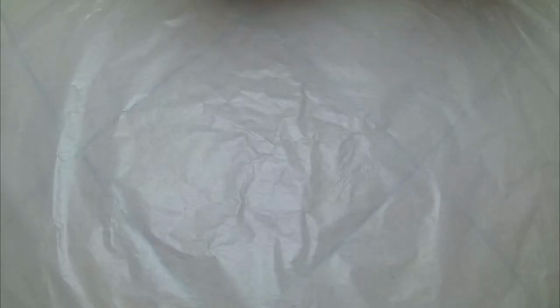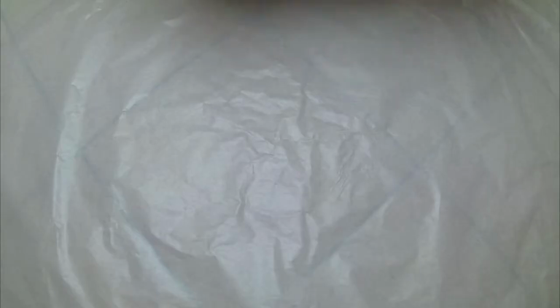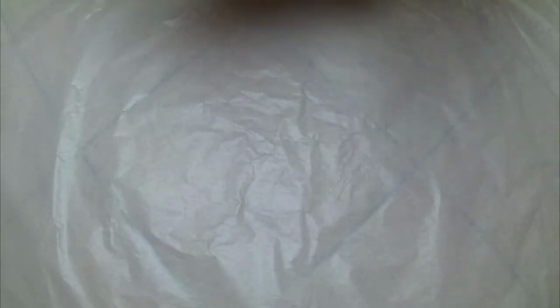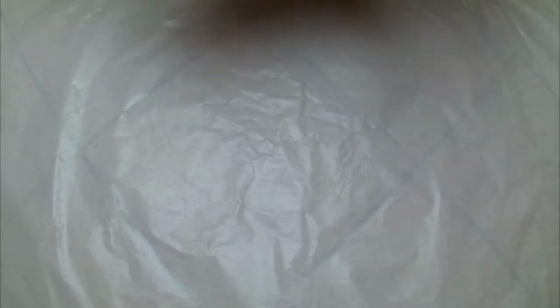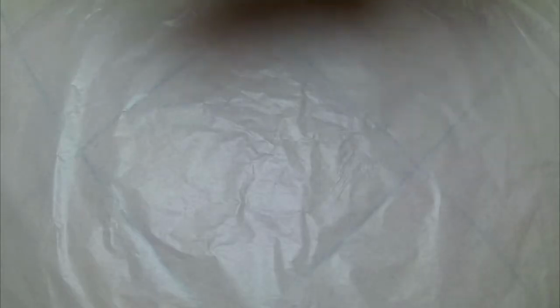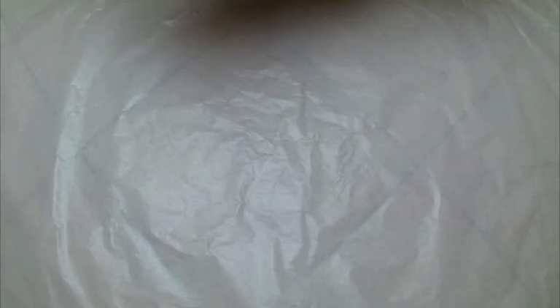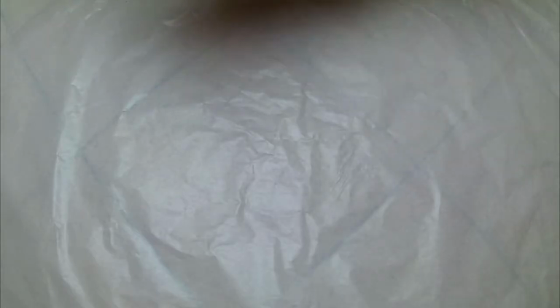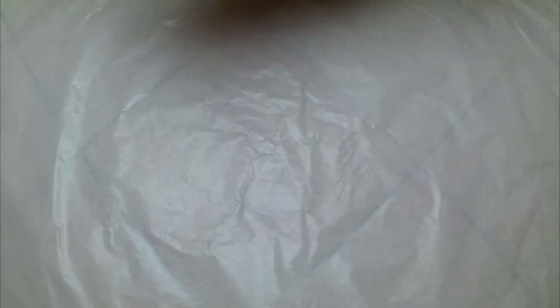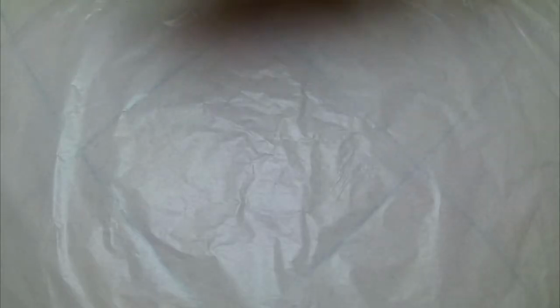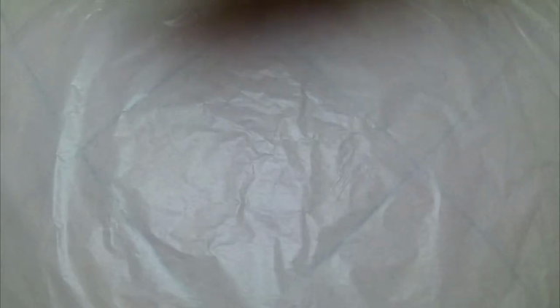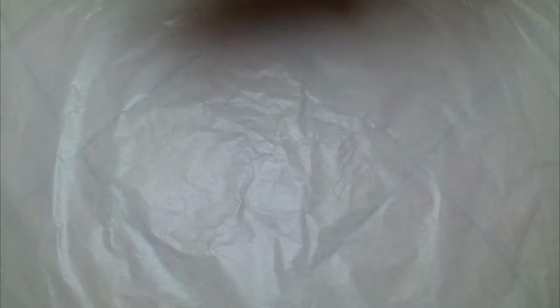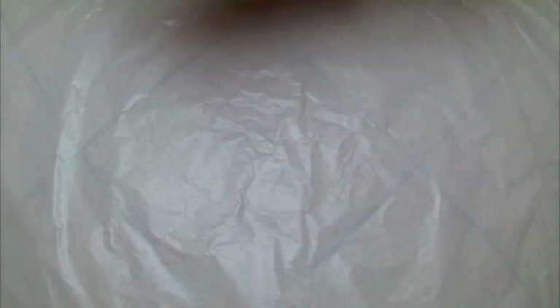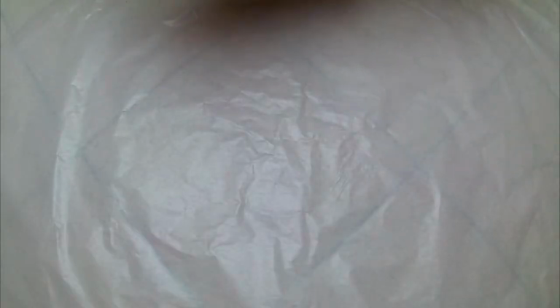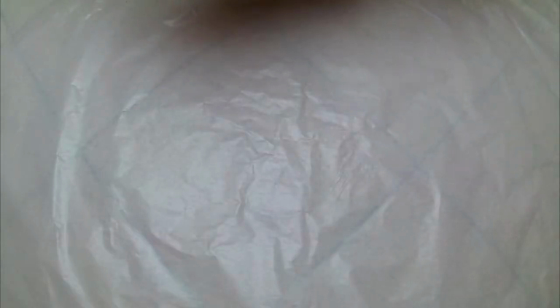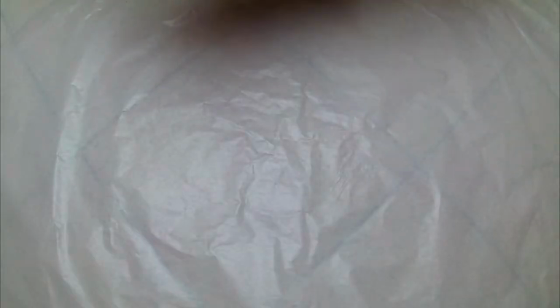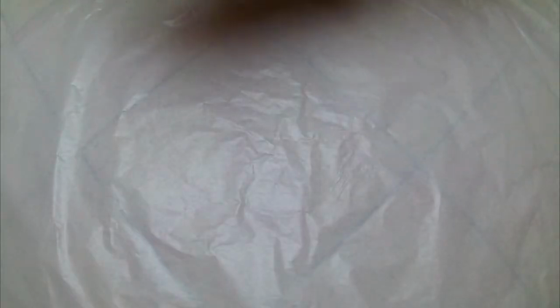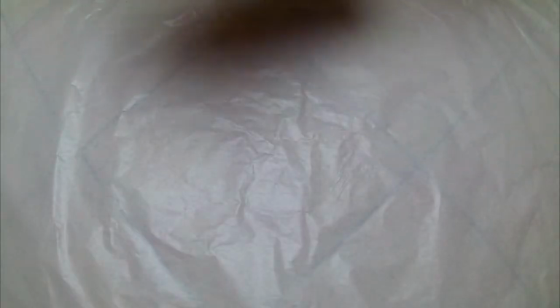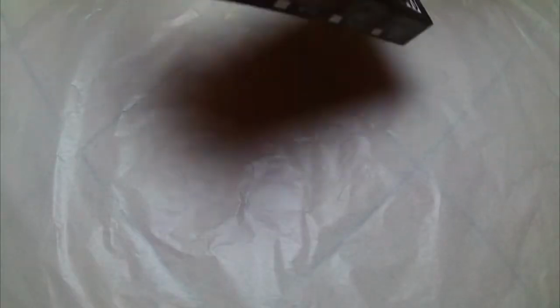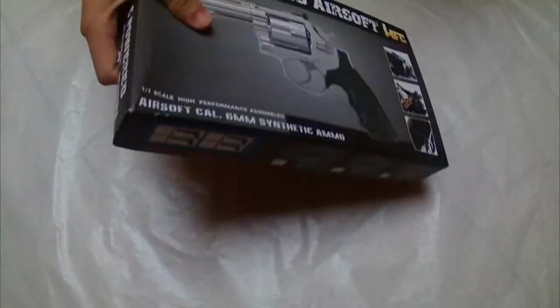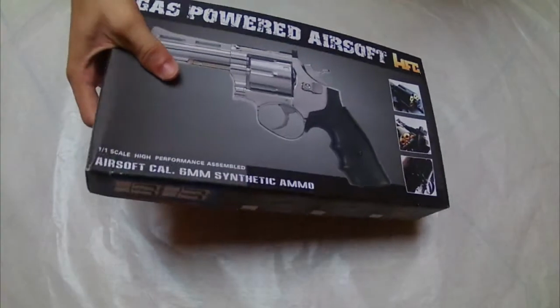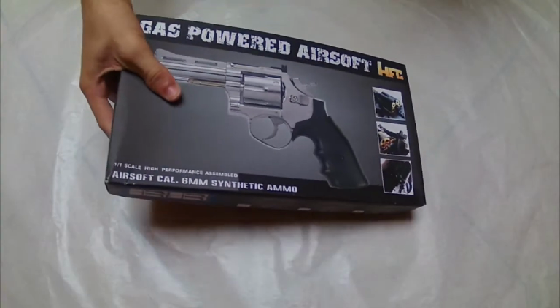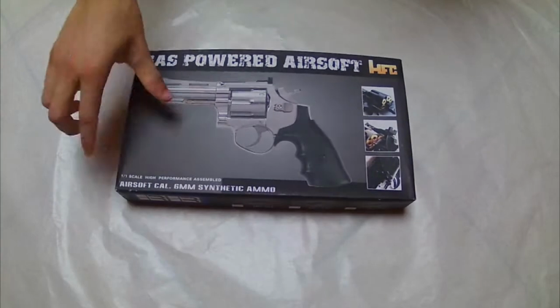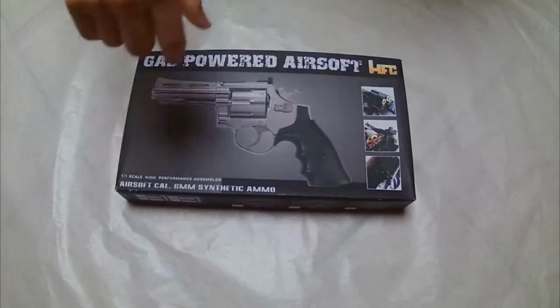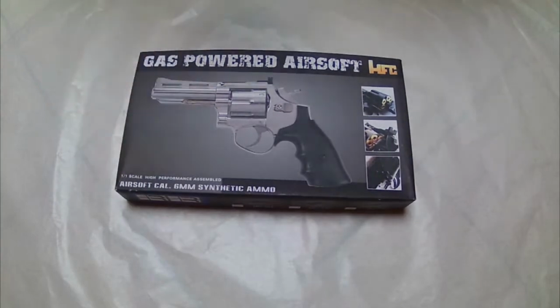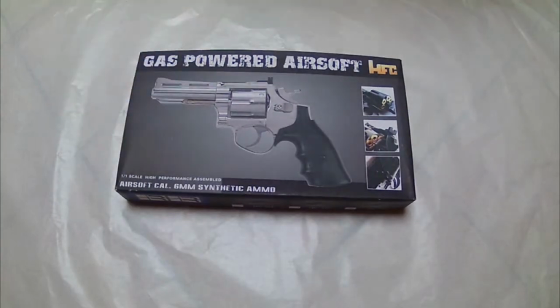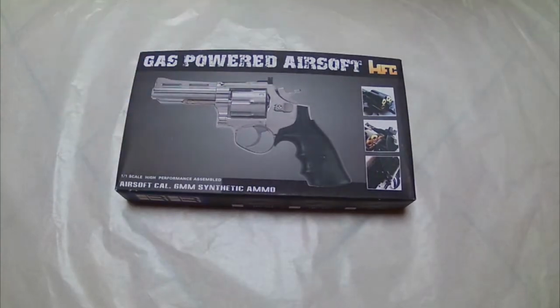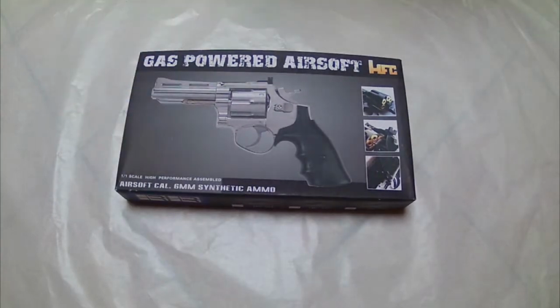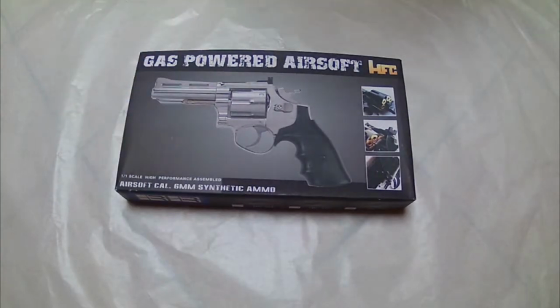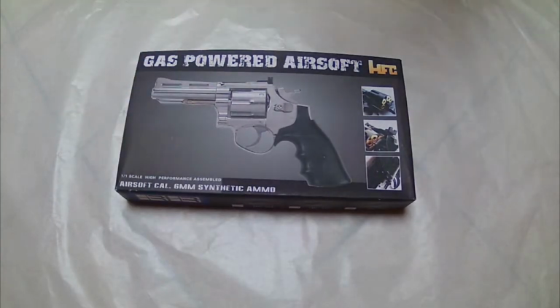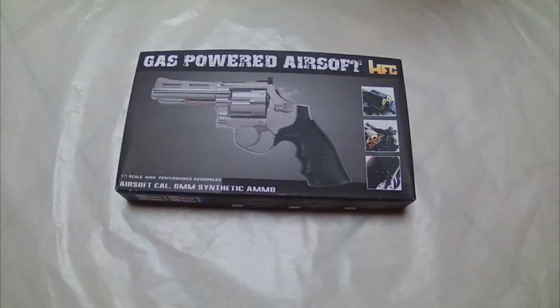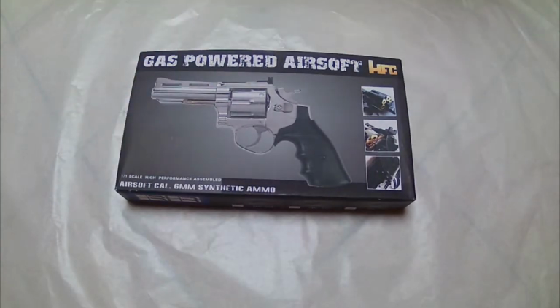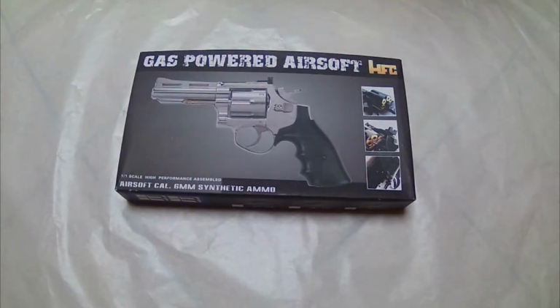Hello guys, I'm Bertio from ArnoSoft and welcome to this new video. Today we are going to review this revolver.